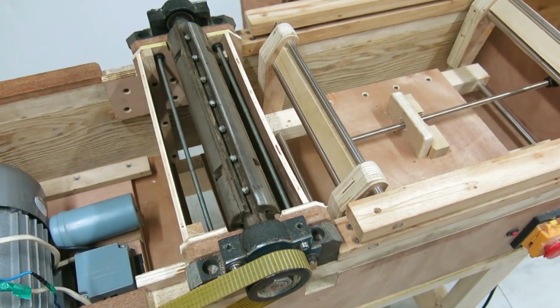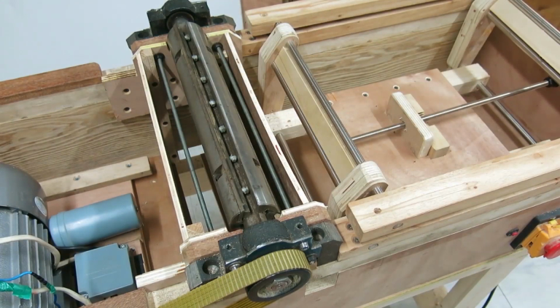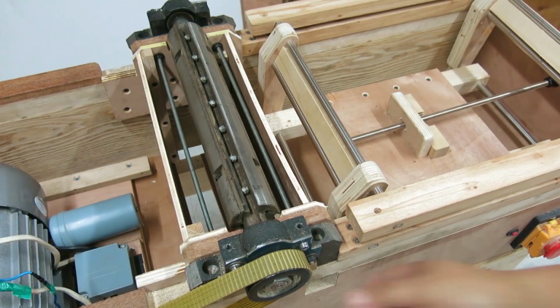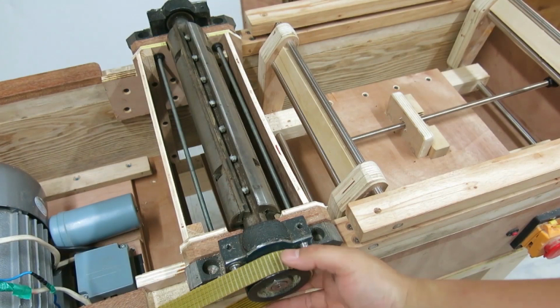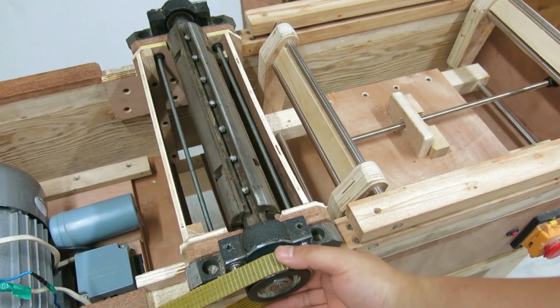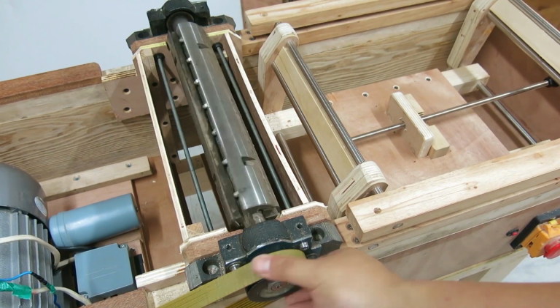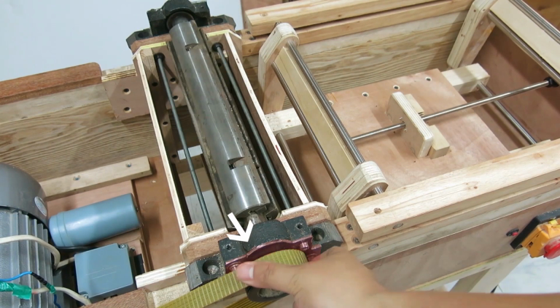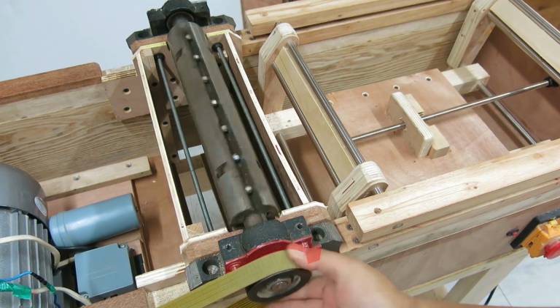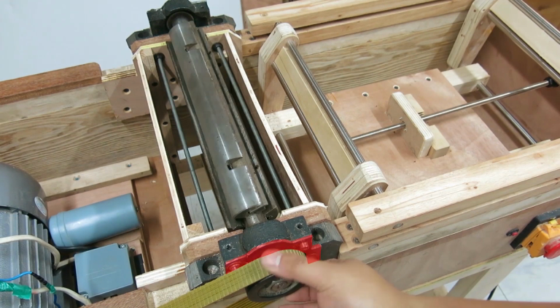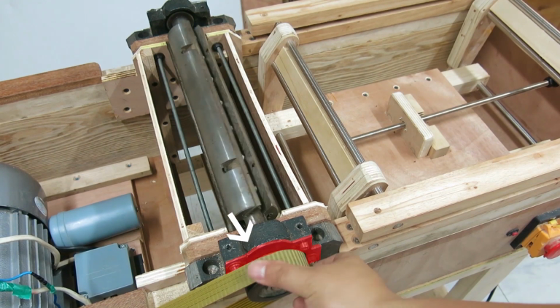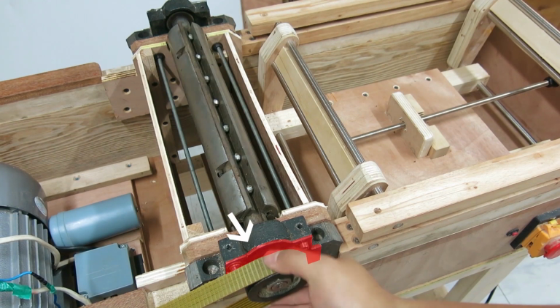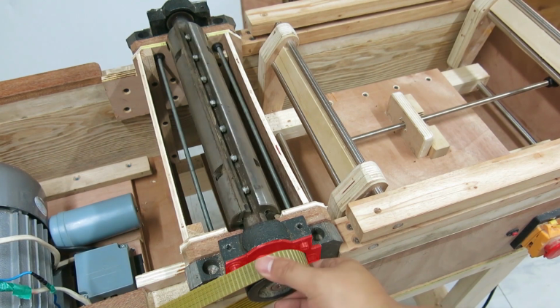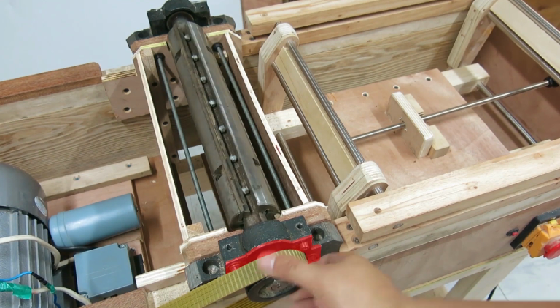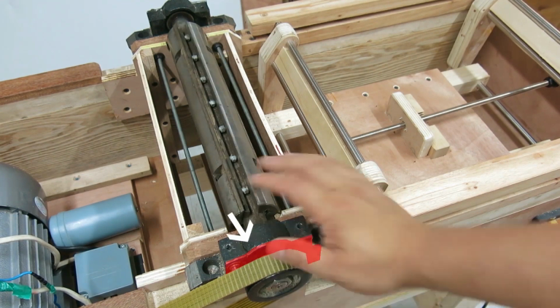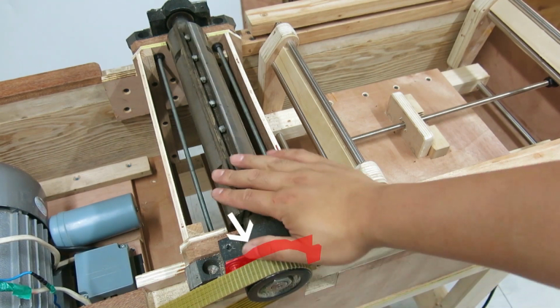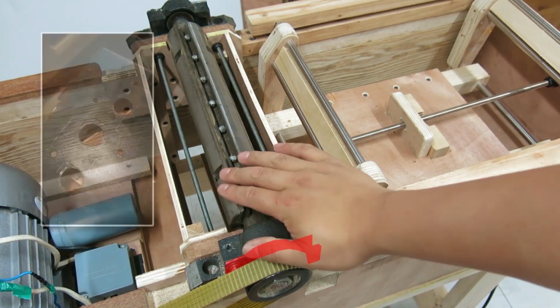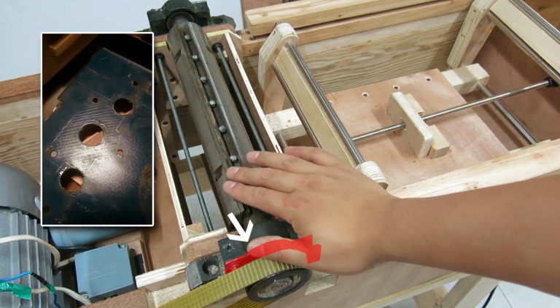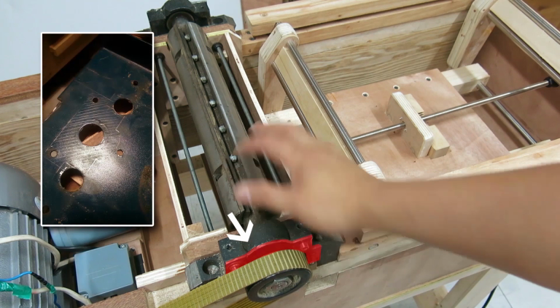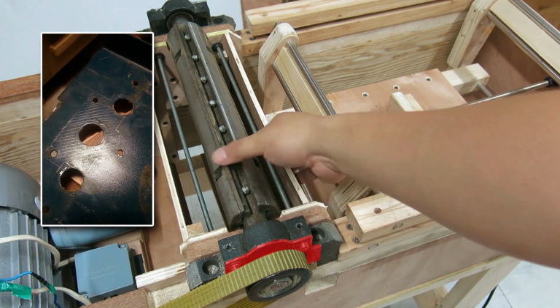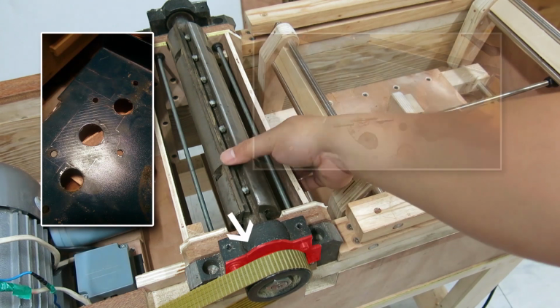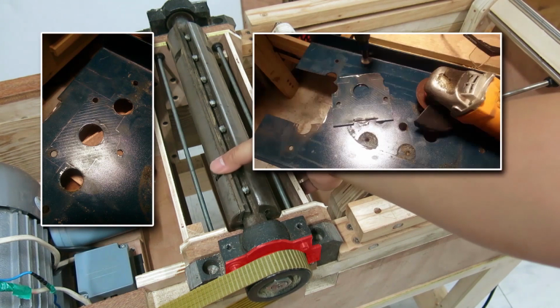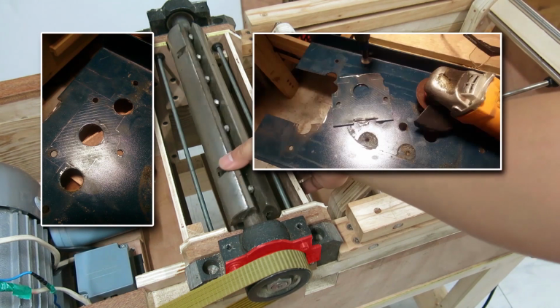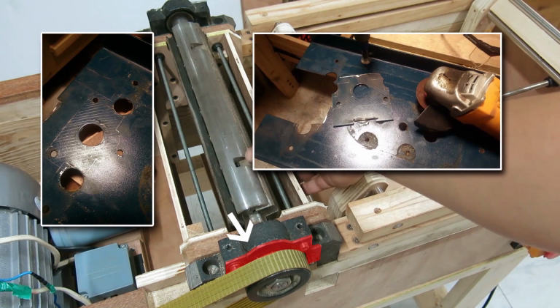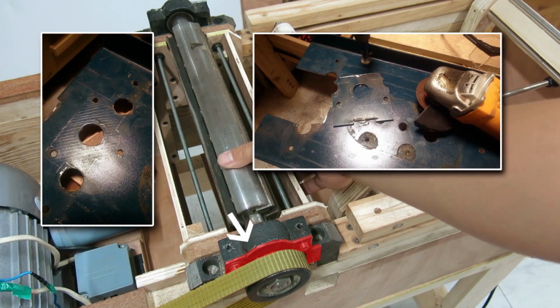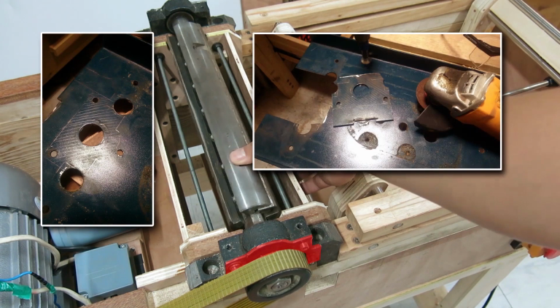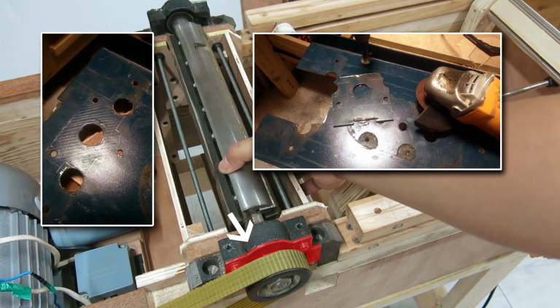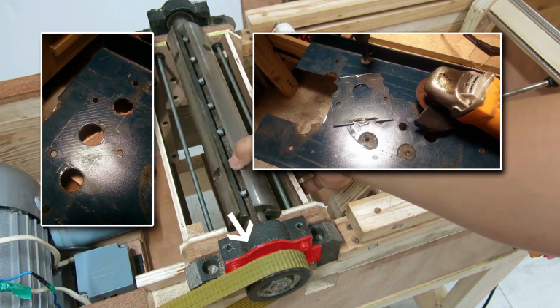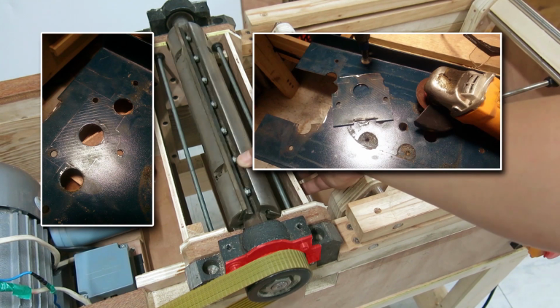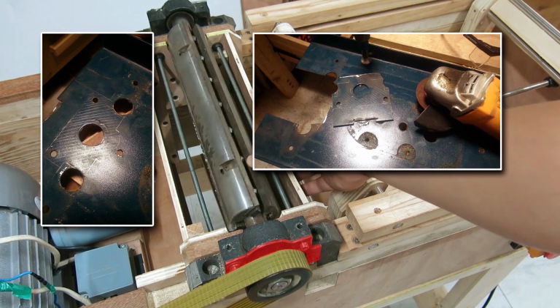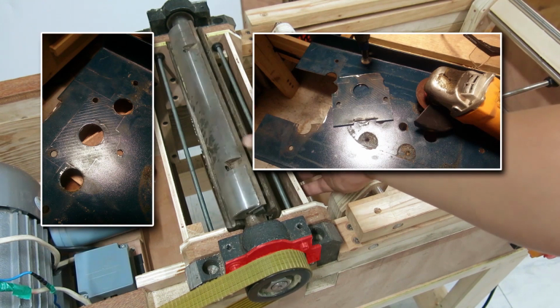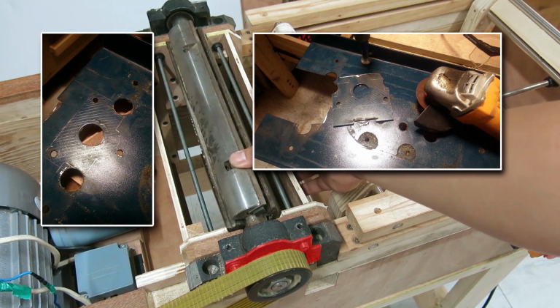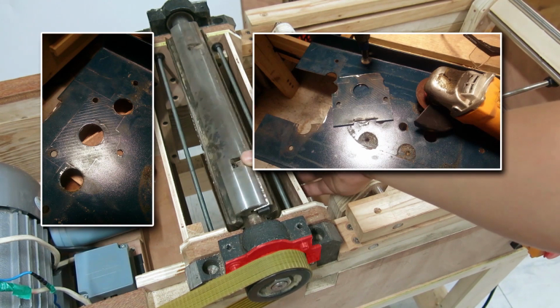A piece of iron is used to prevent the bearing from coming out. It has a smaller hole than the bearing outer diameter.